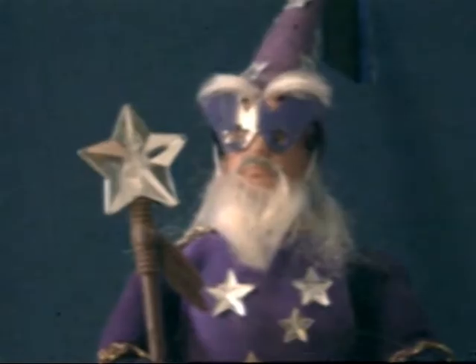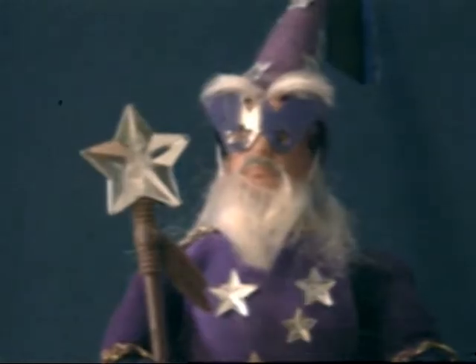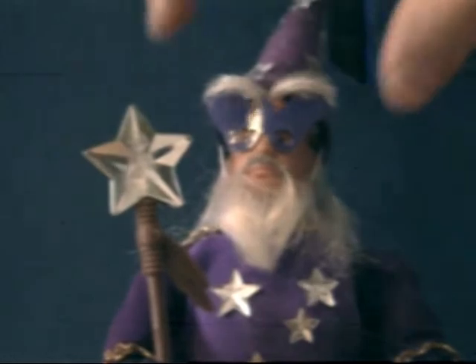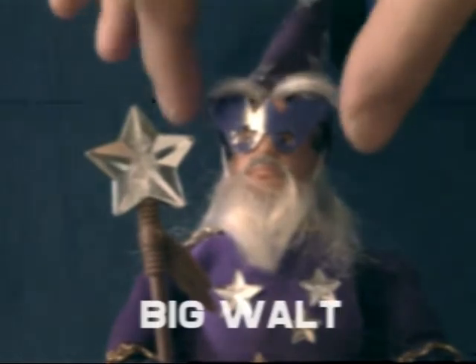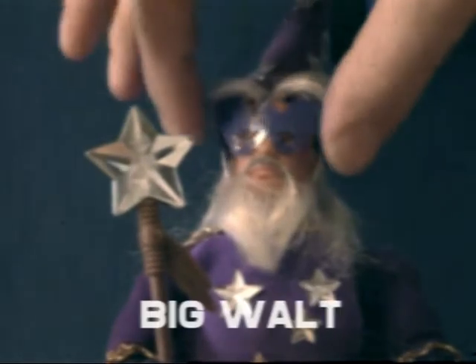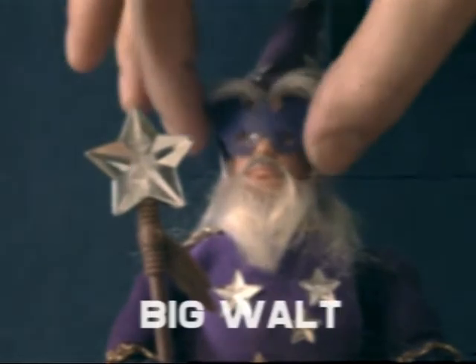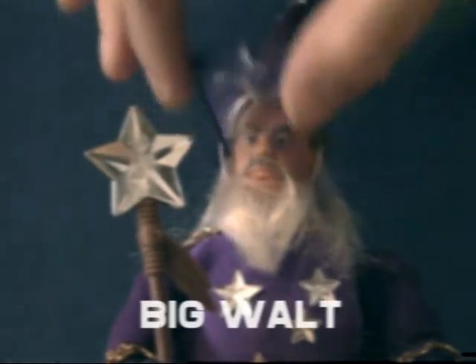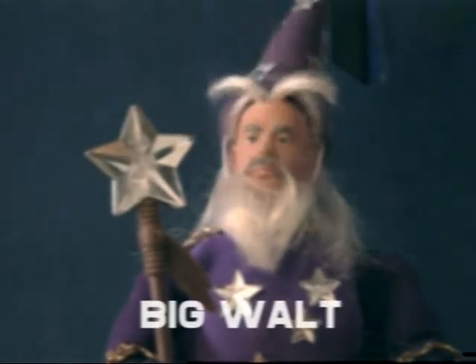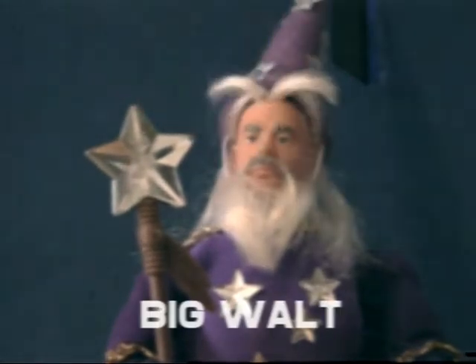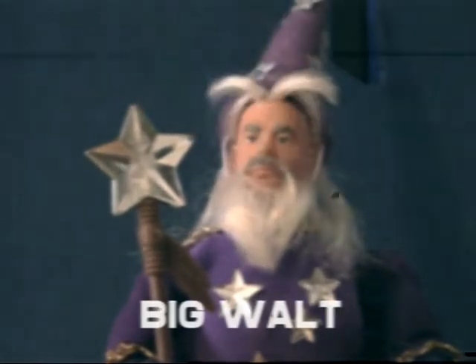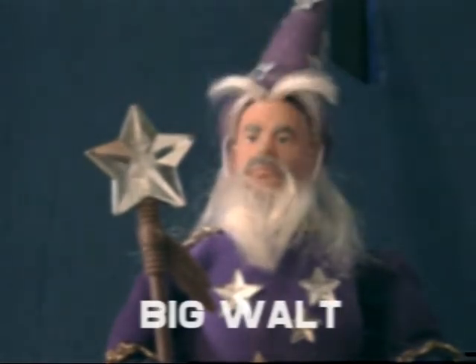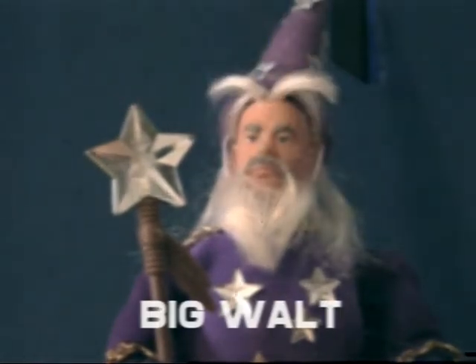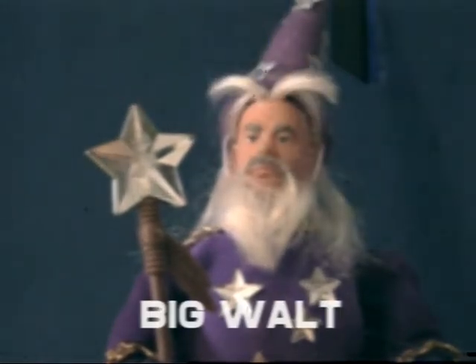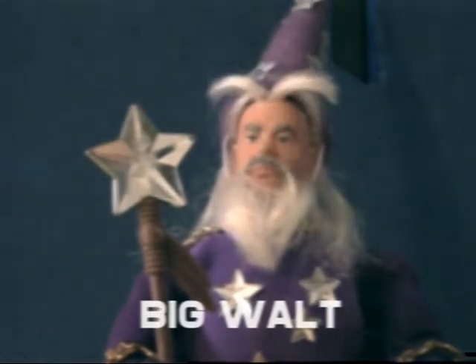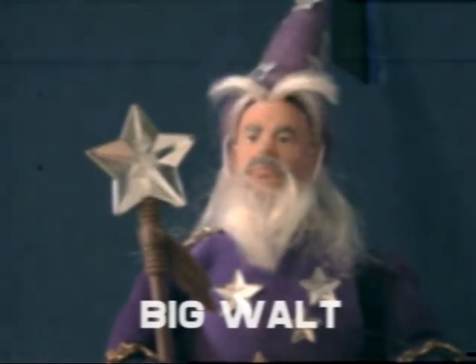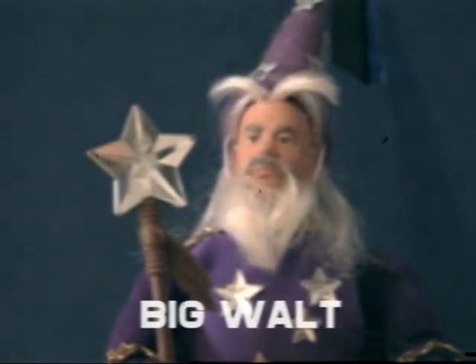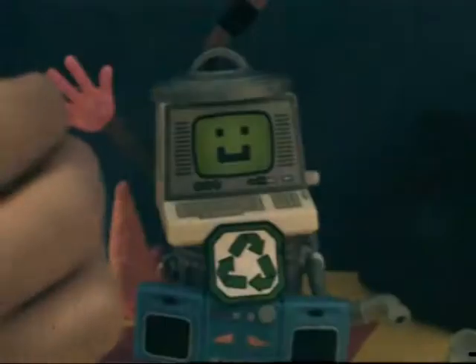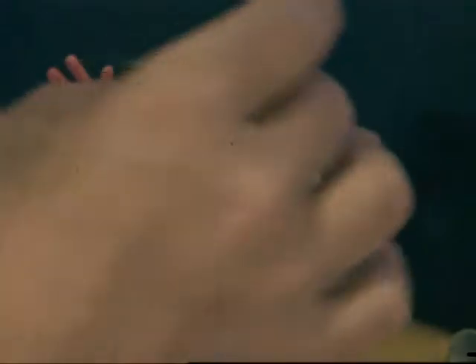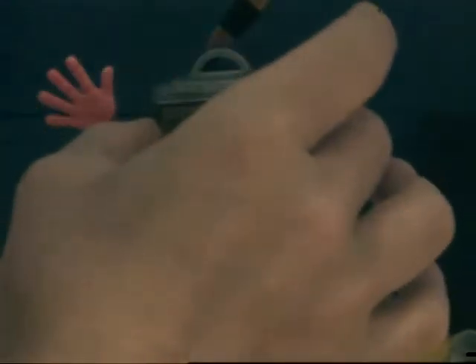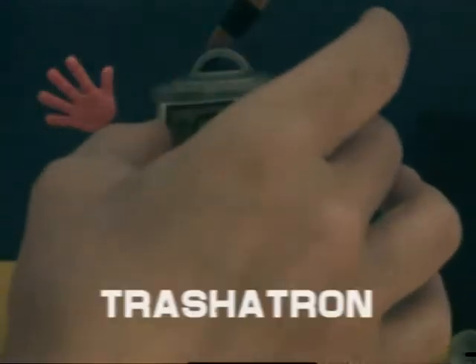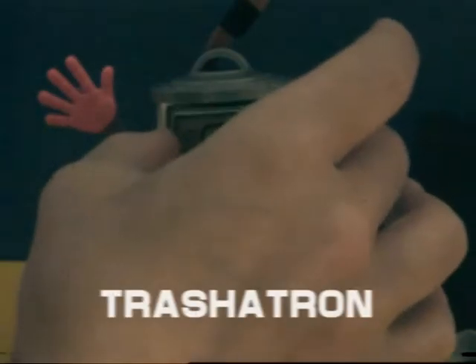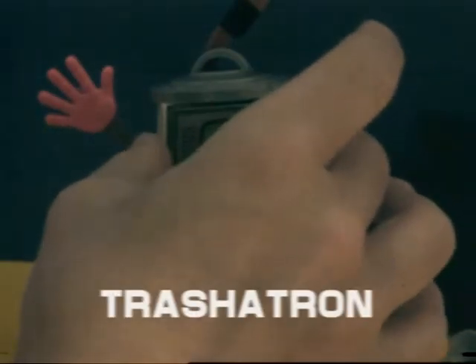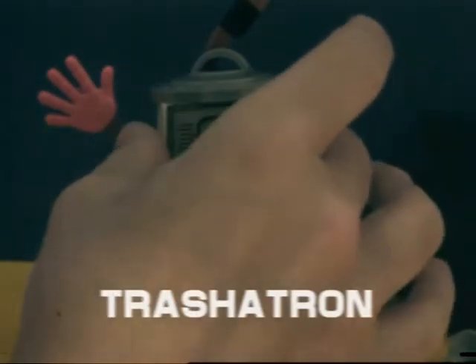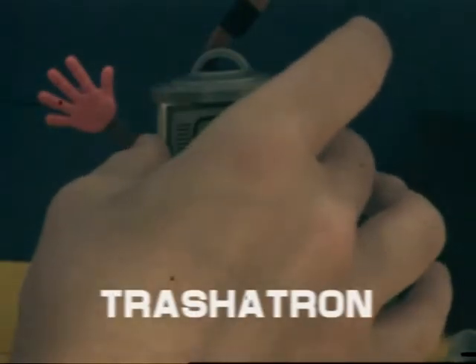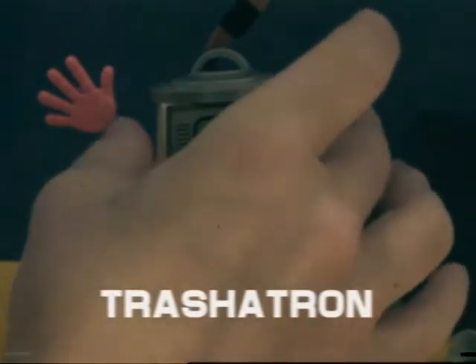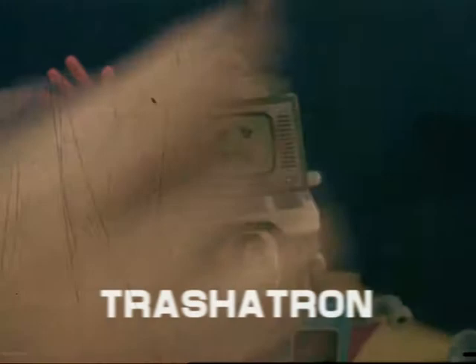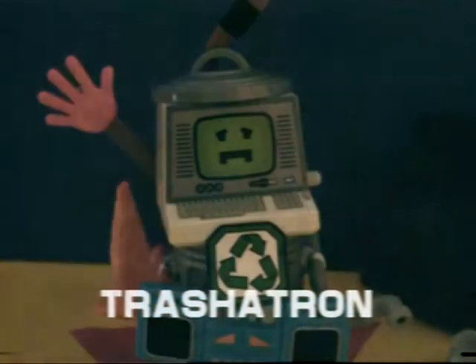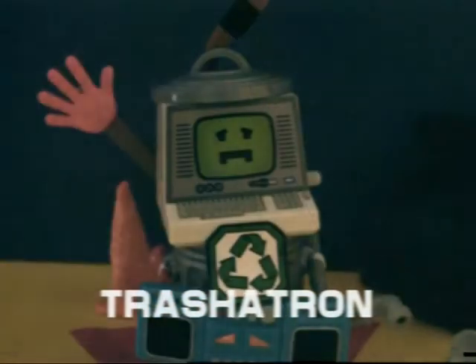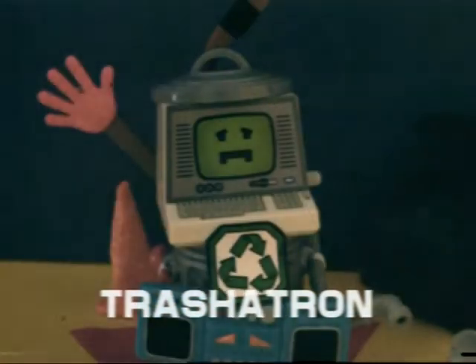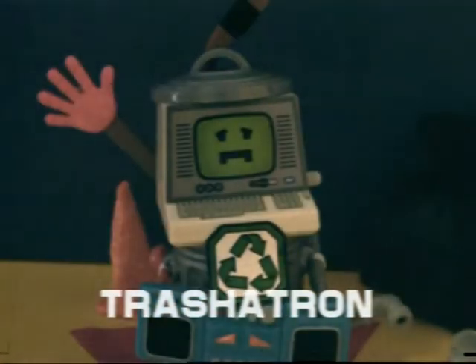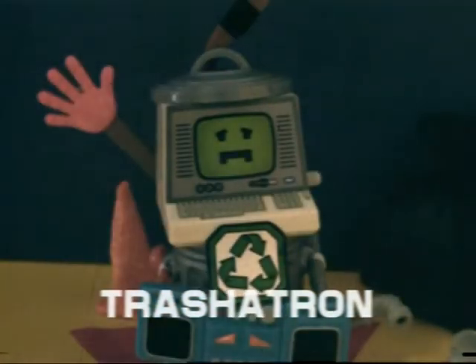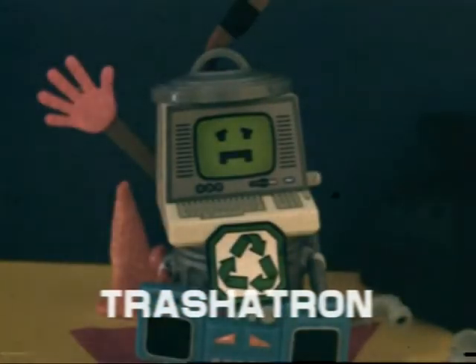Here's Big Walt, with his removable magic glasses. It's Trashertron, with changeable computer face screen.